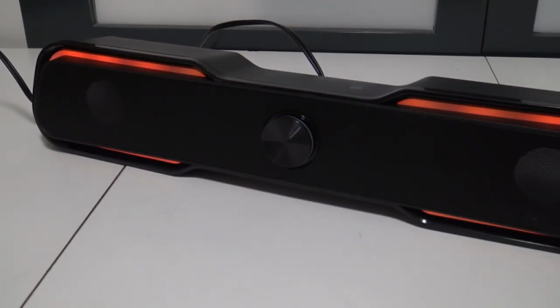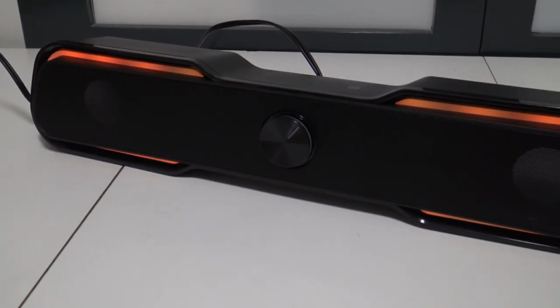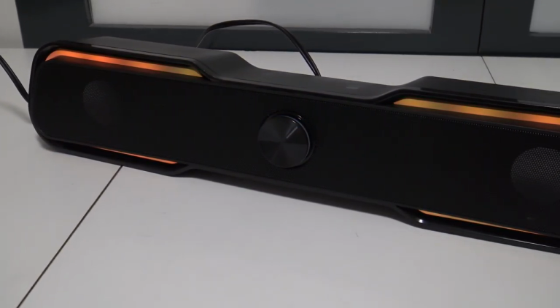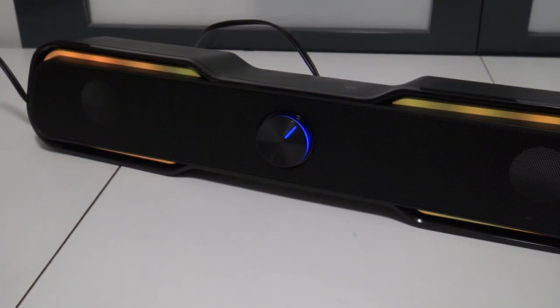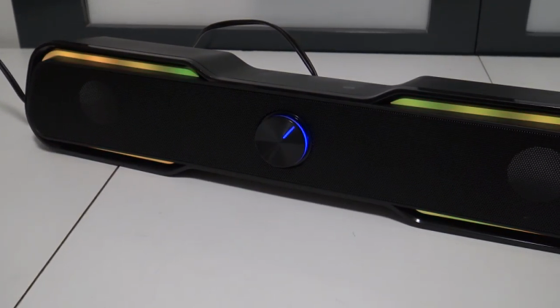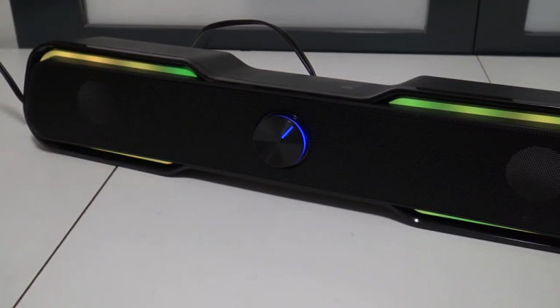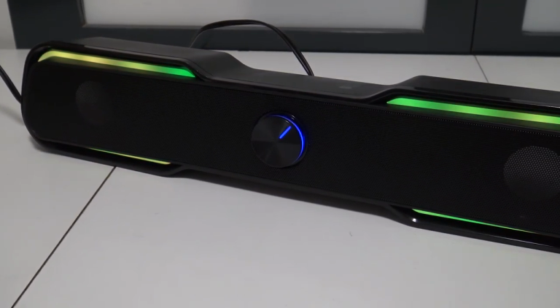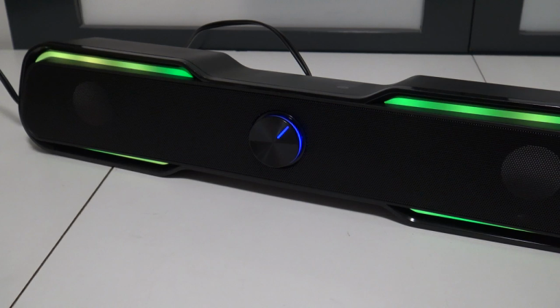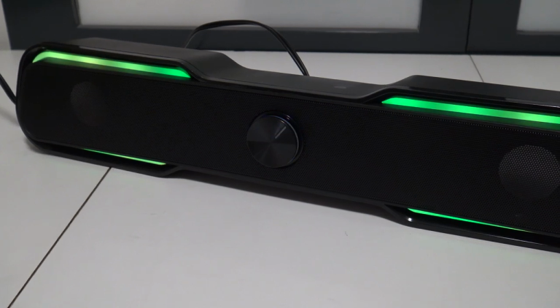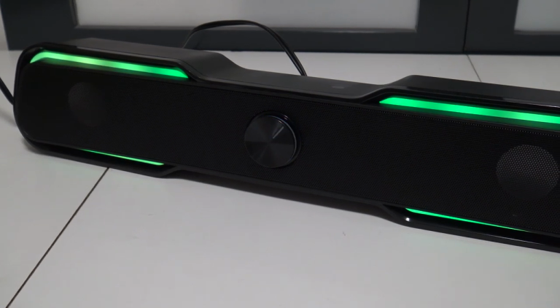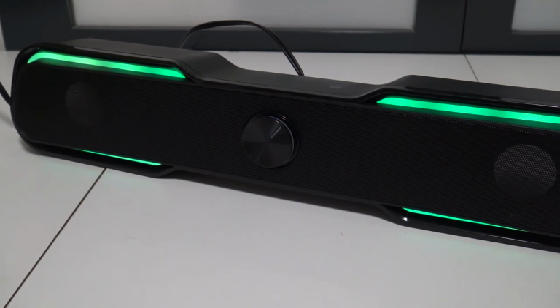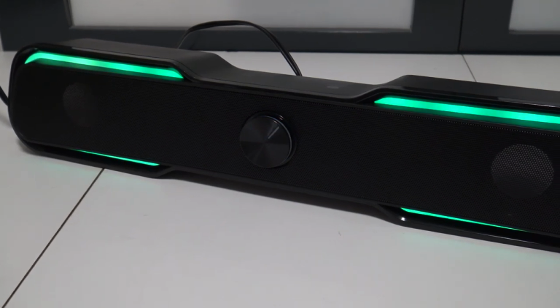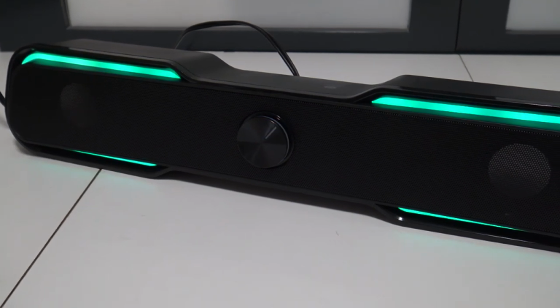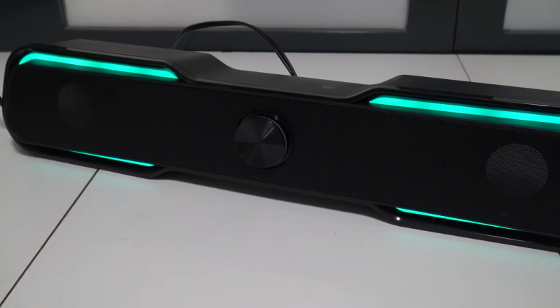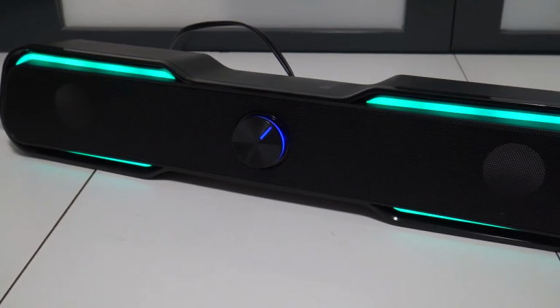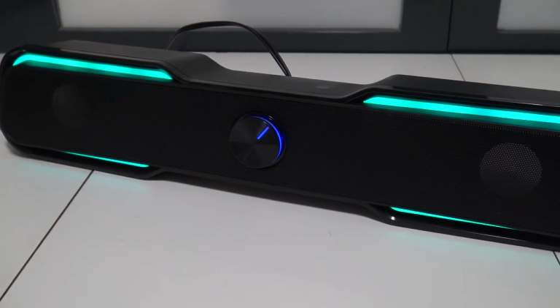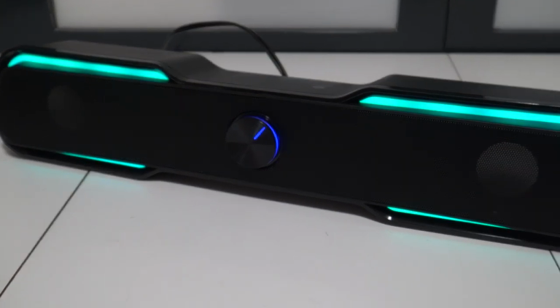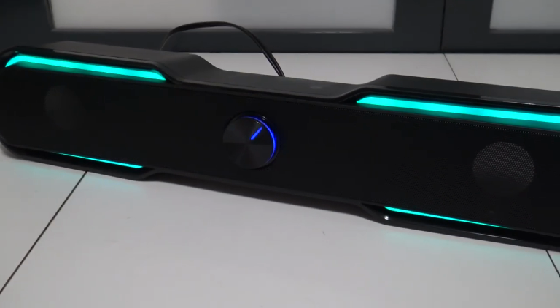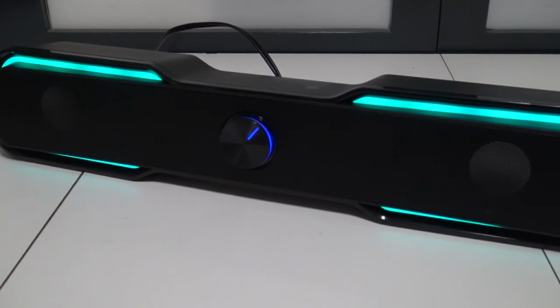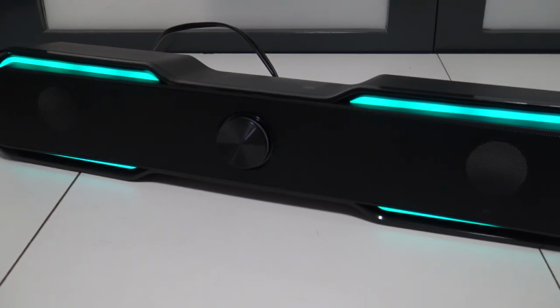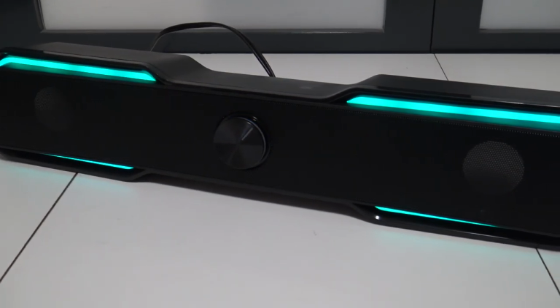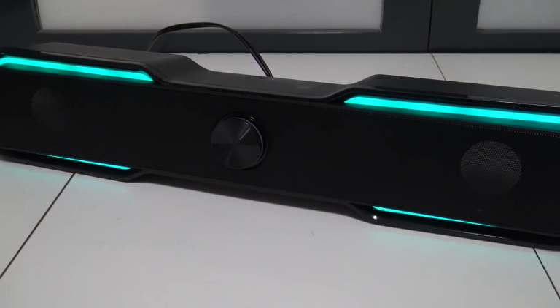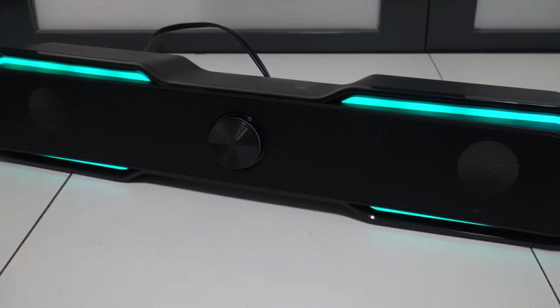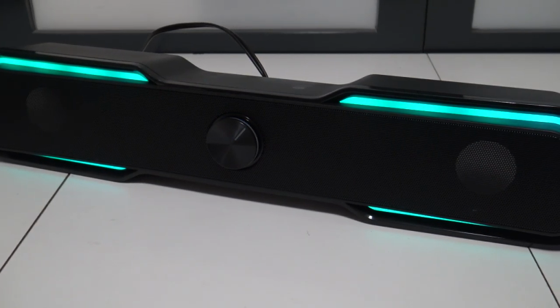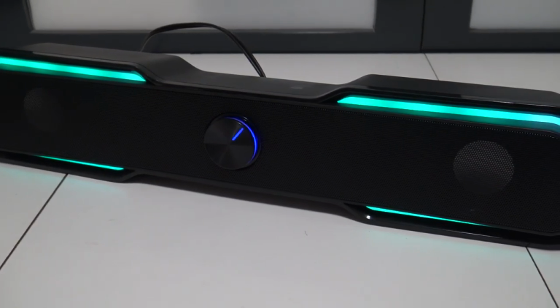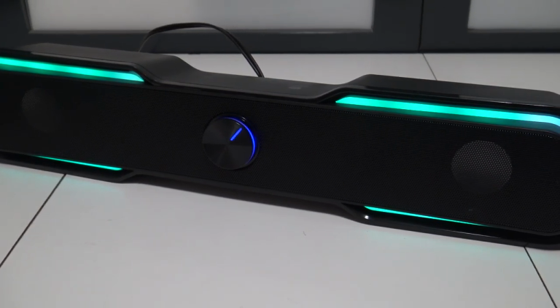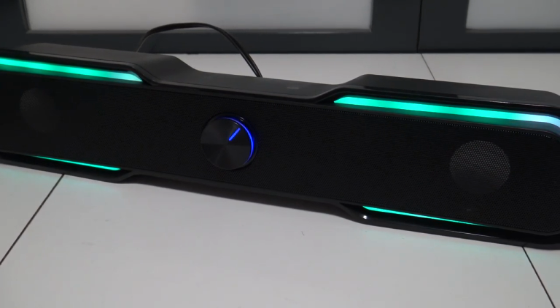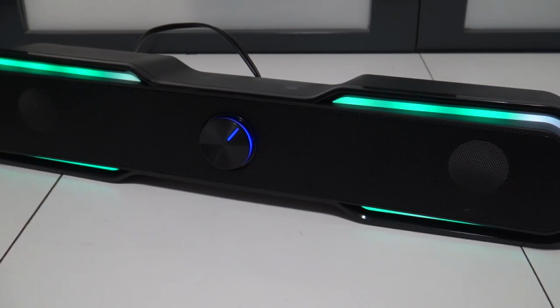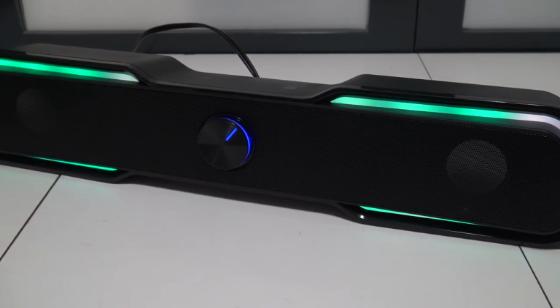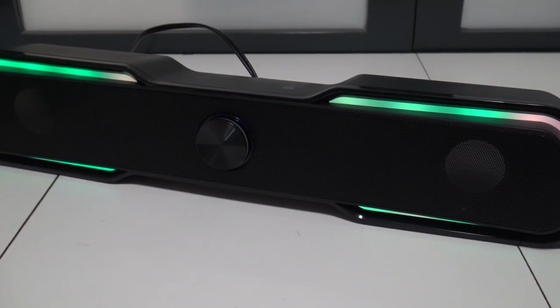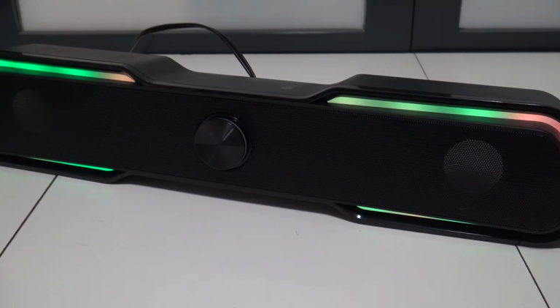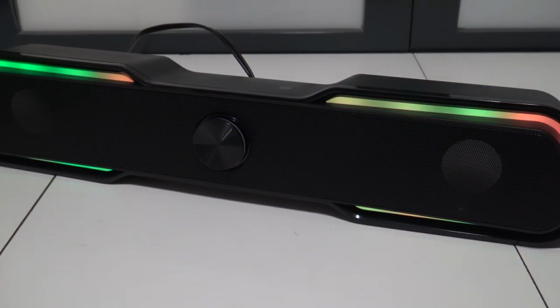Let's do a little switching between my laptop speaker and the Bluetooth speaker so you have an idea how it sounds.